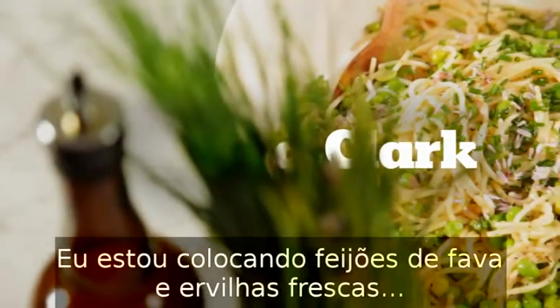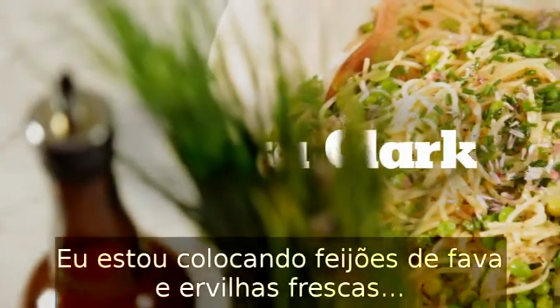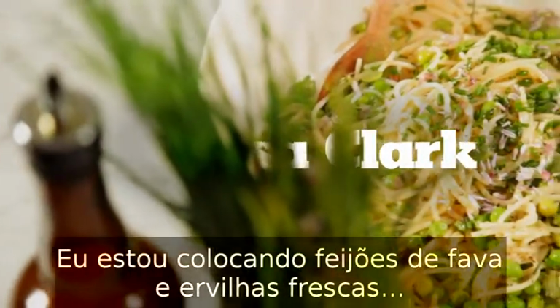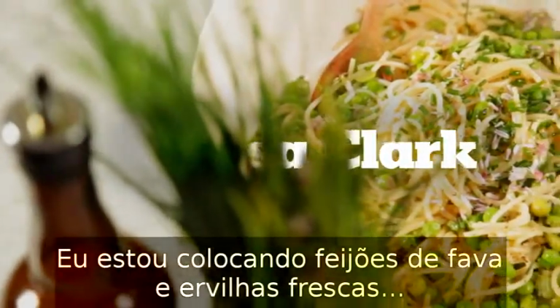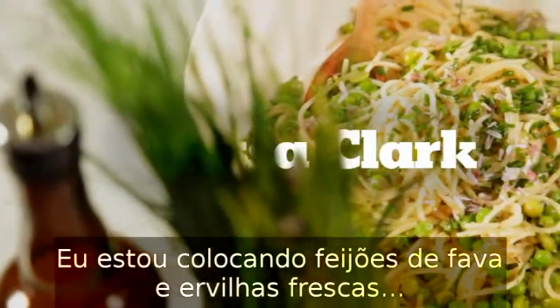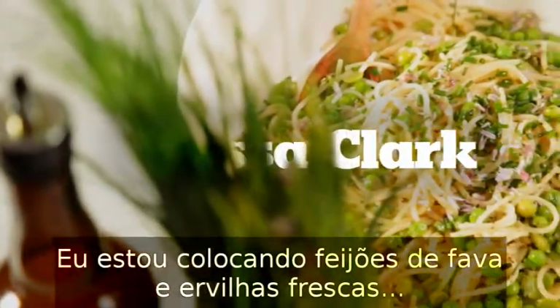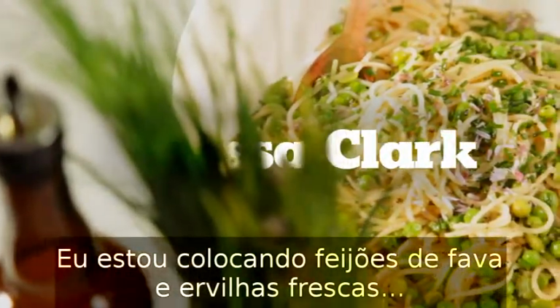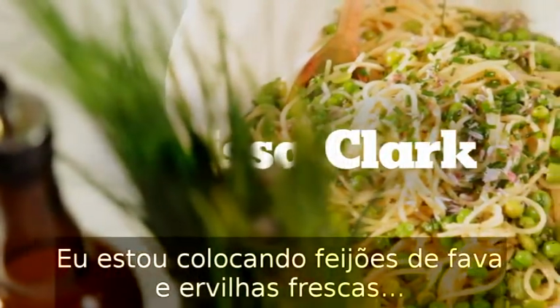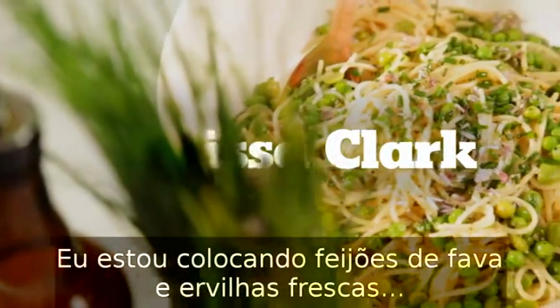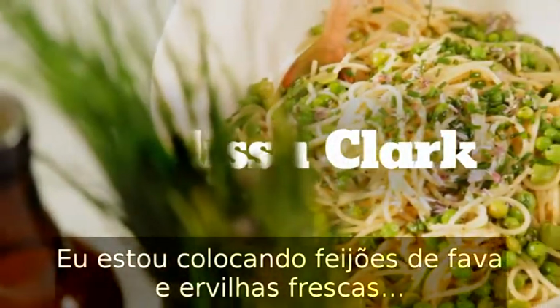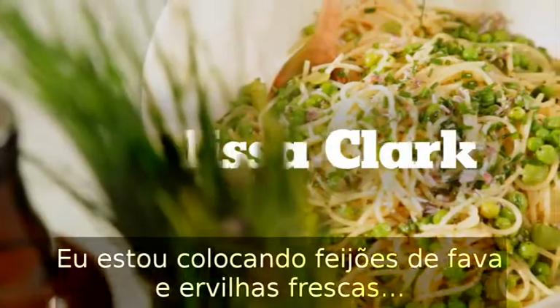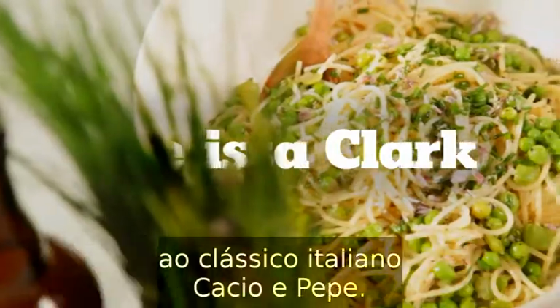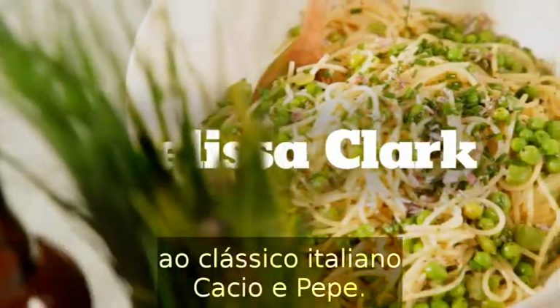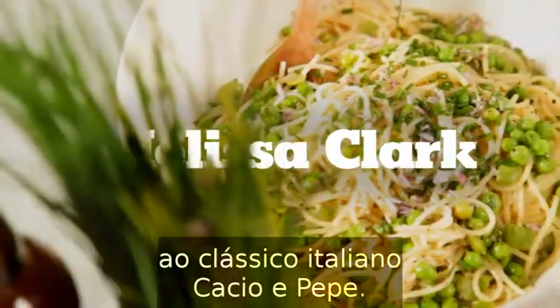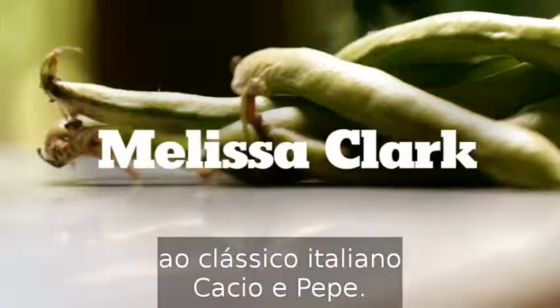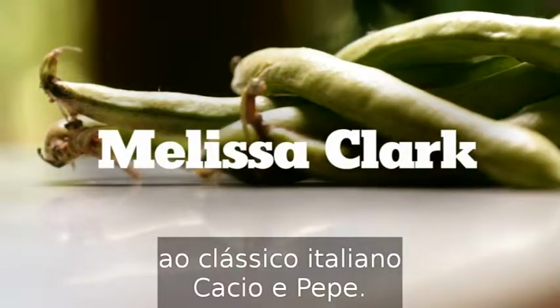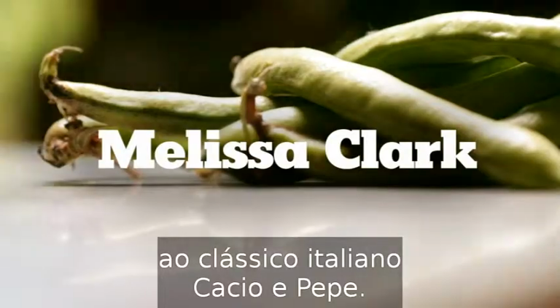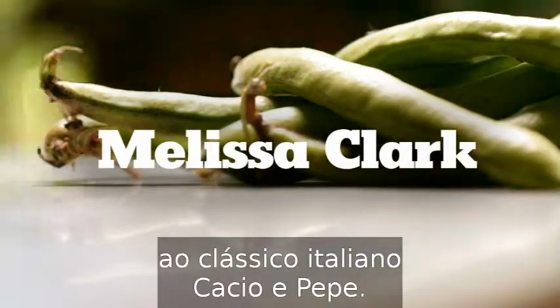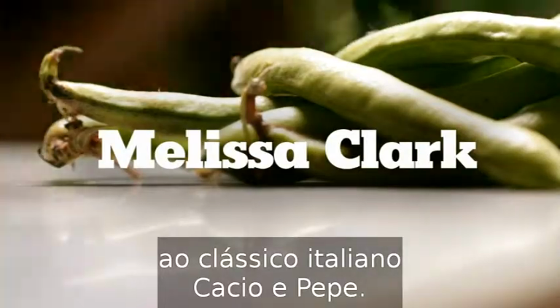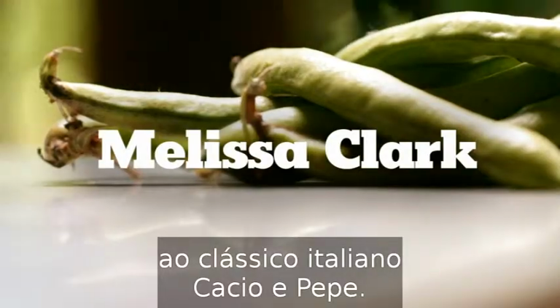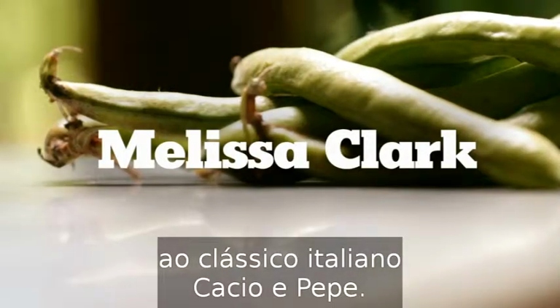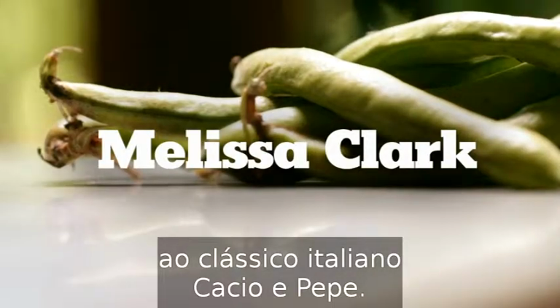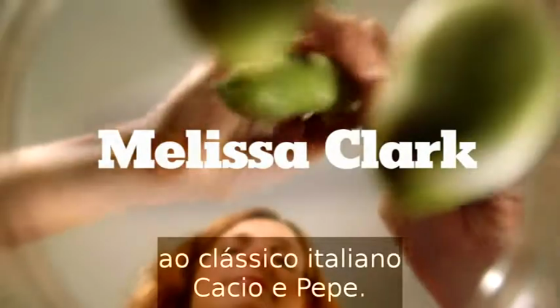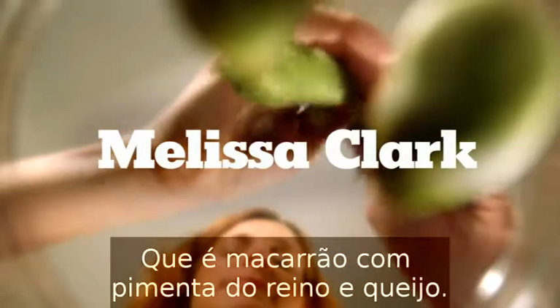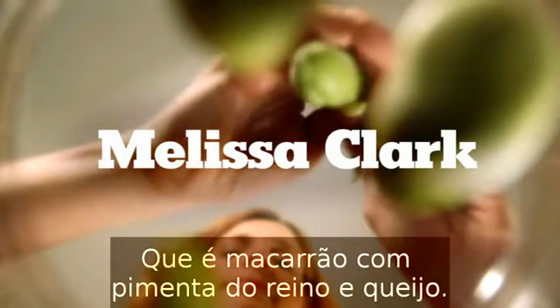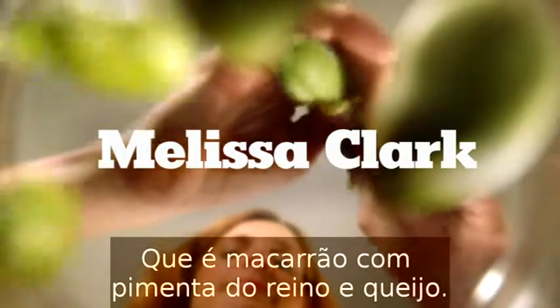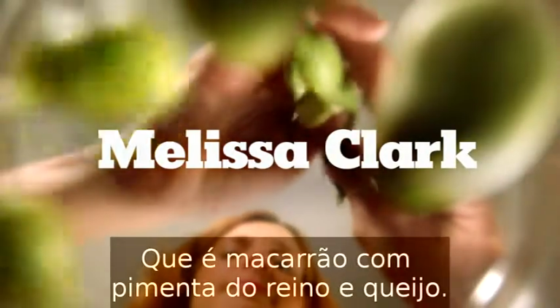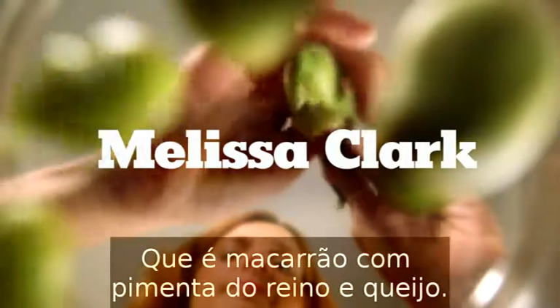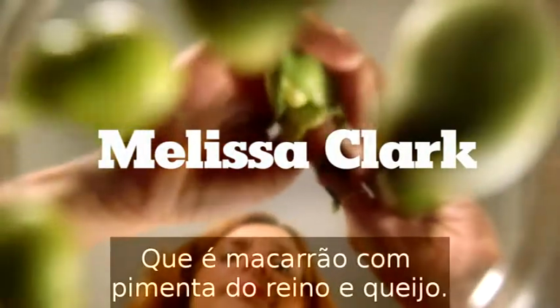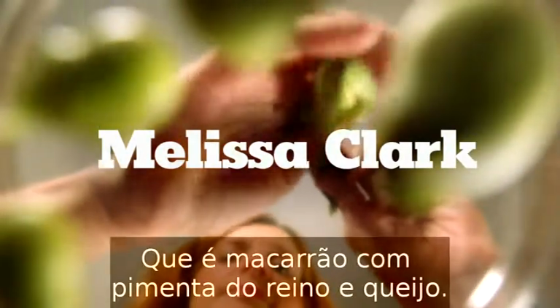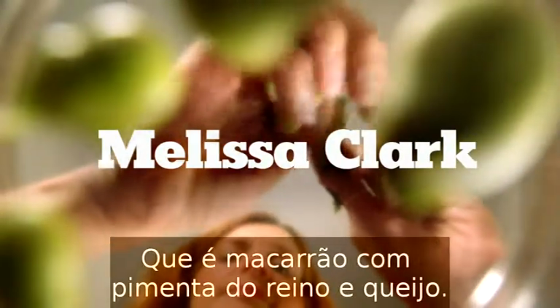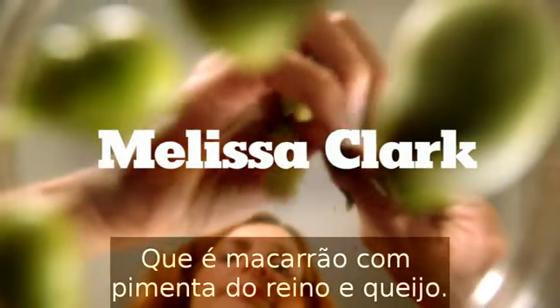I'm adding favas and fresh green peas to a classic Italian cacio e pepe — that's pasta with black pepper and cheese.